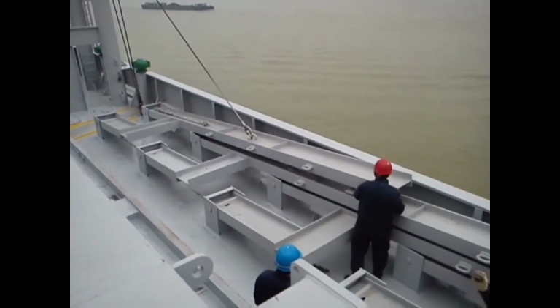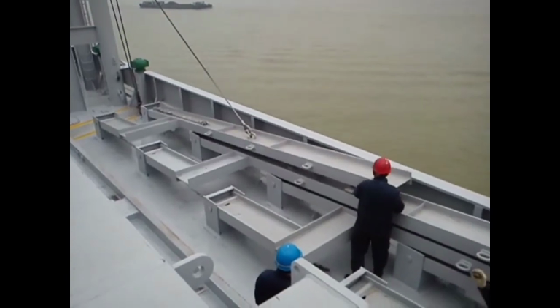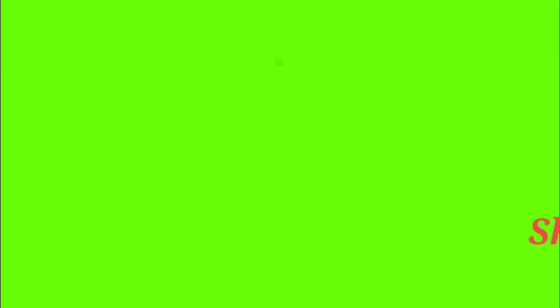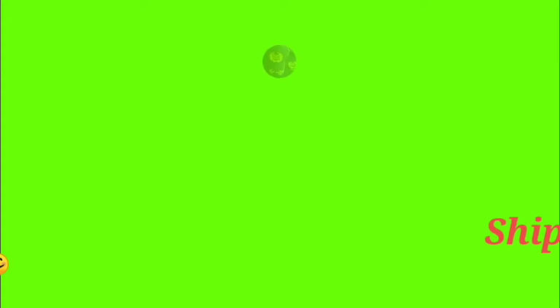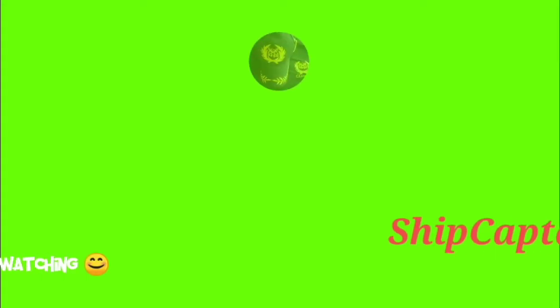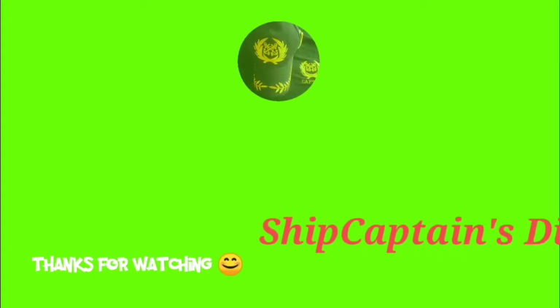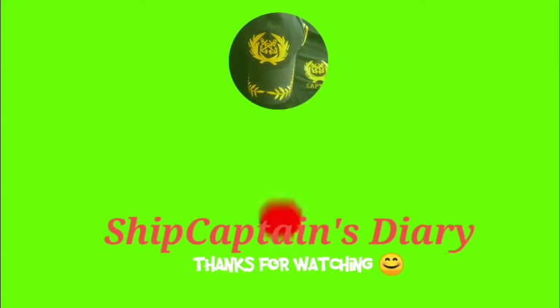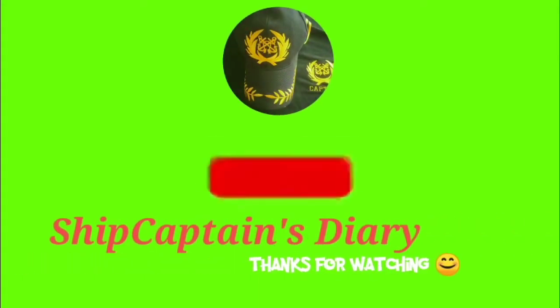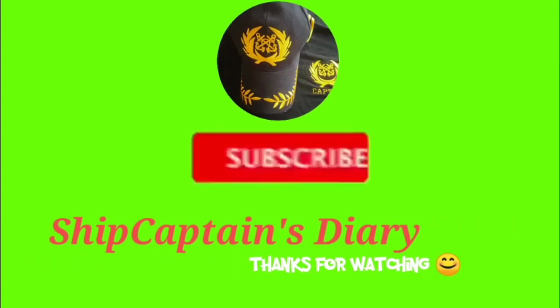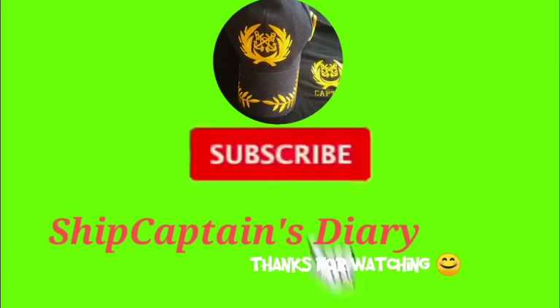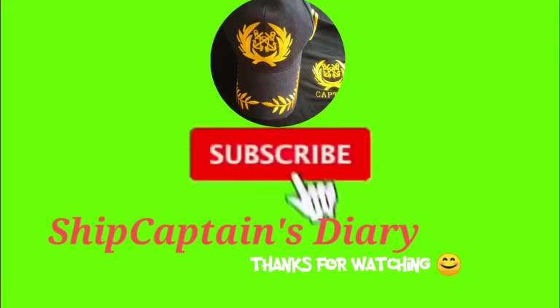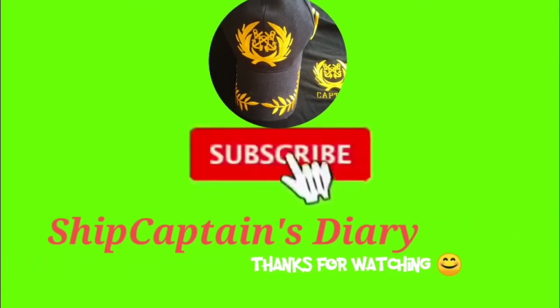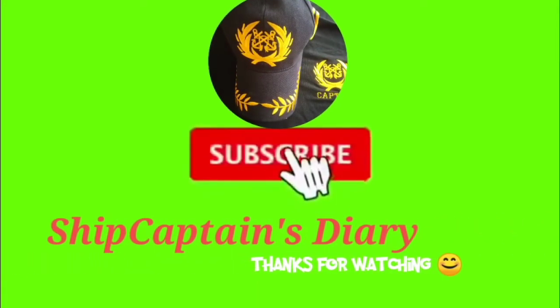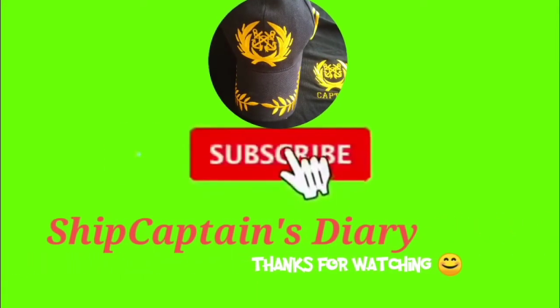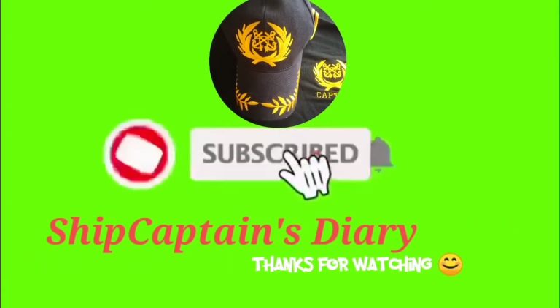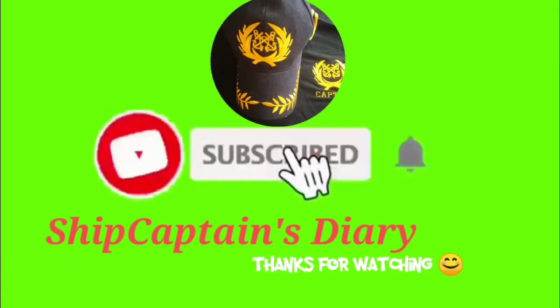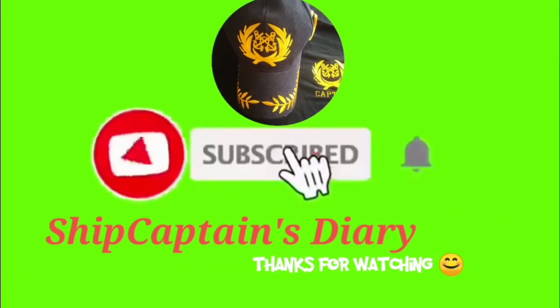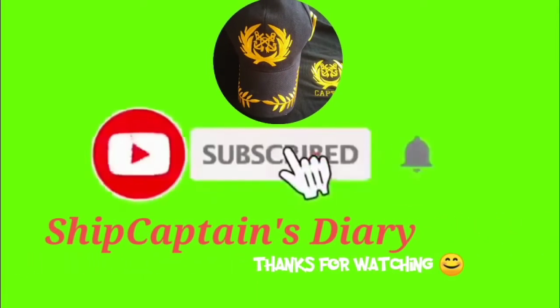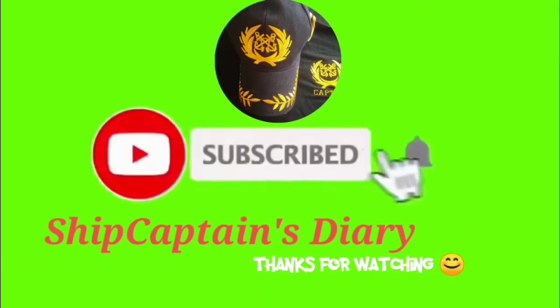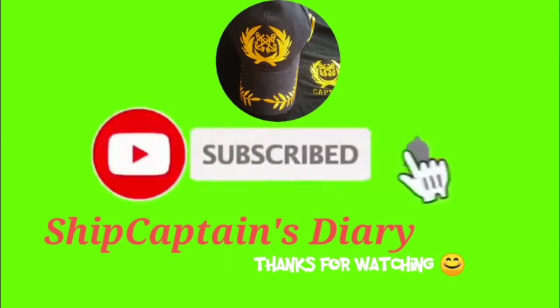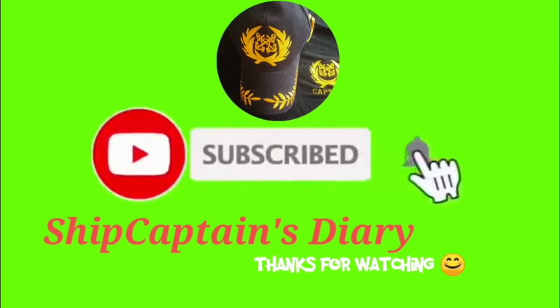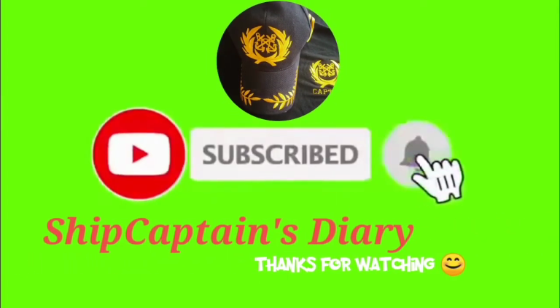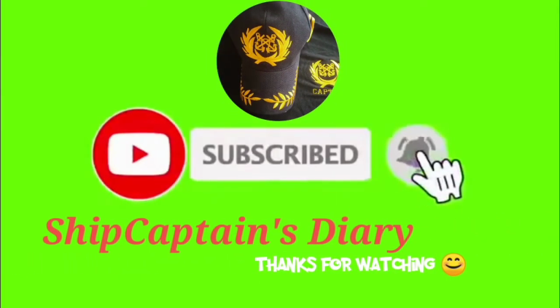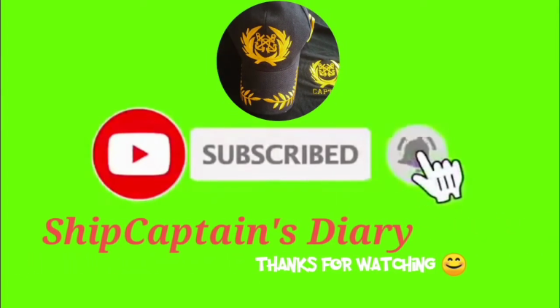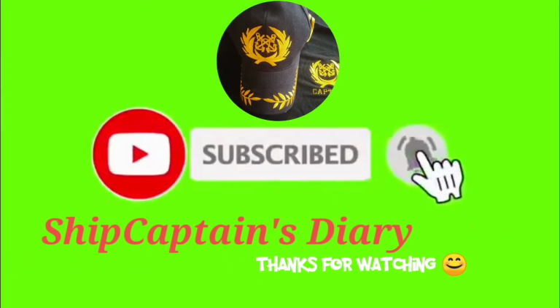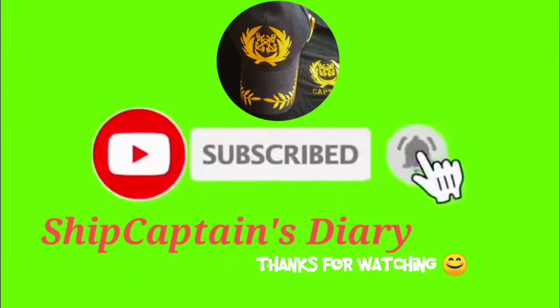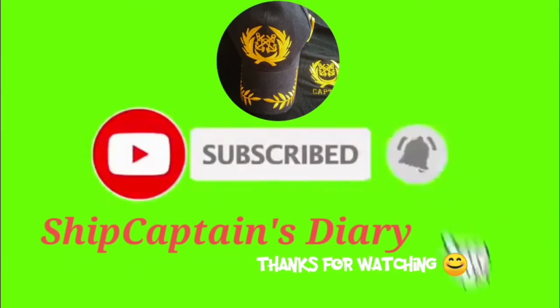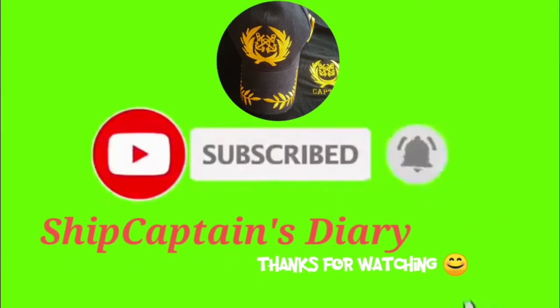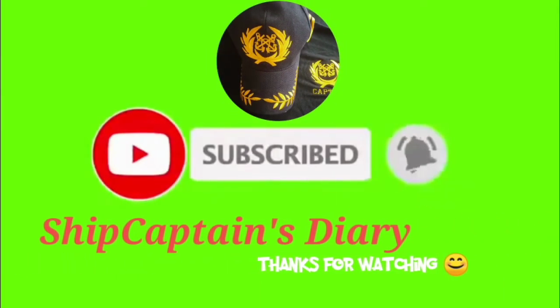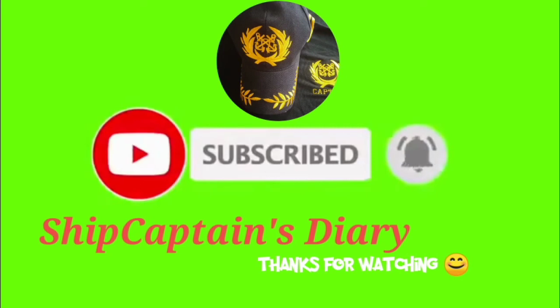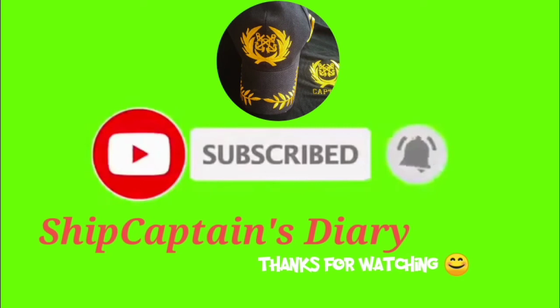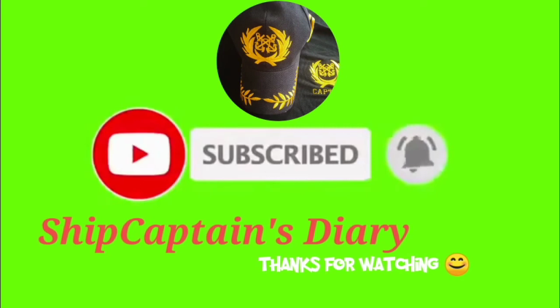Thank you for watching. Please don't forget to like and subscribe for more videos.